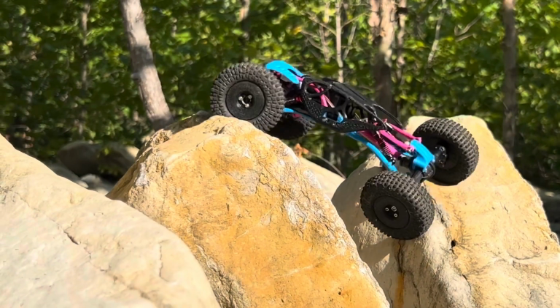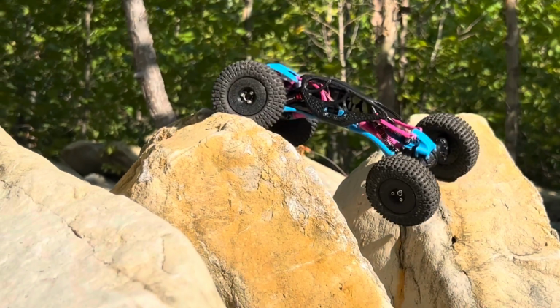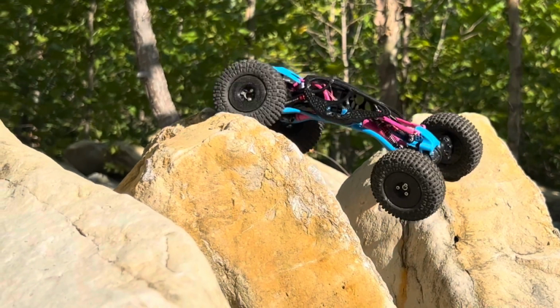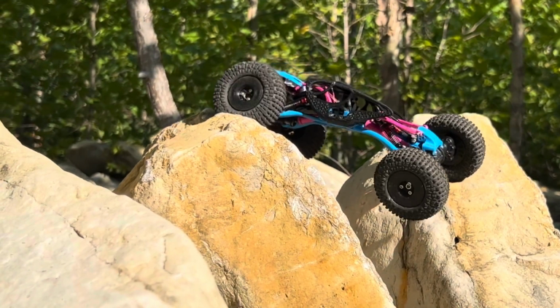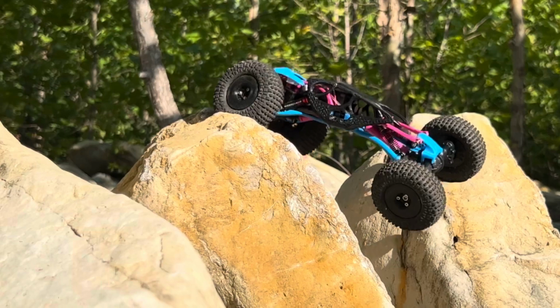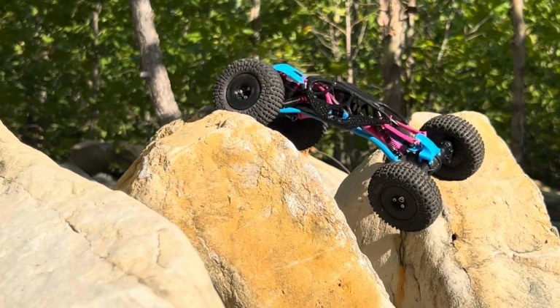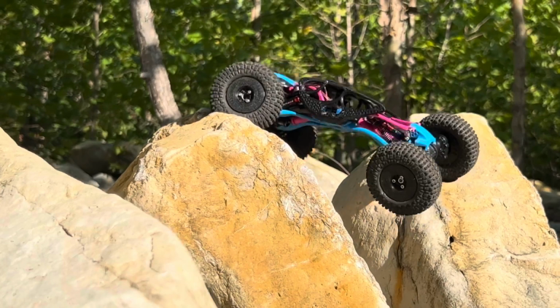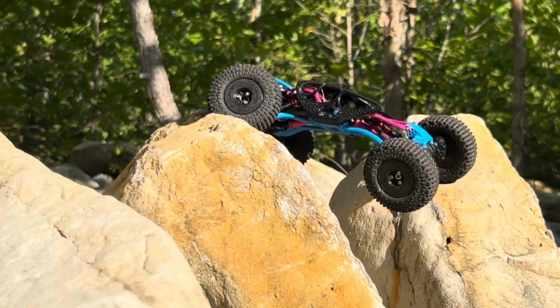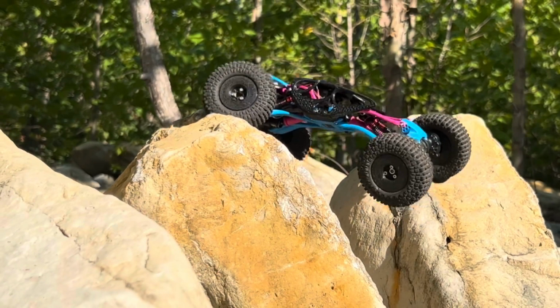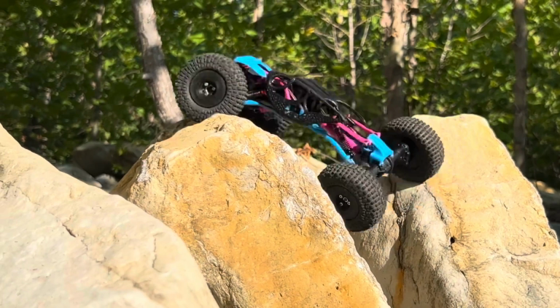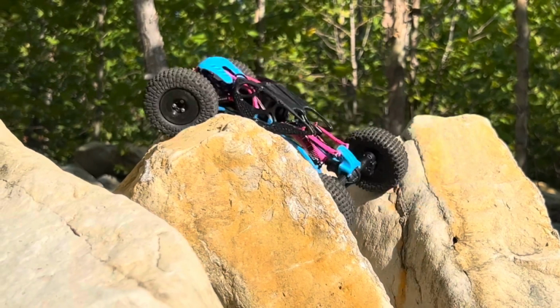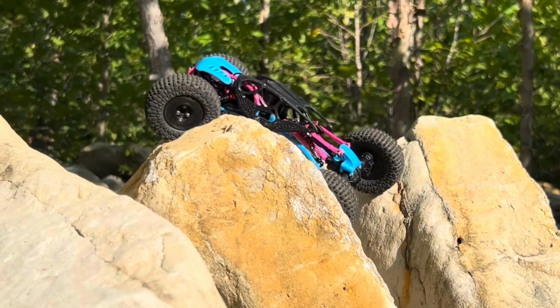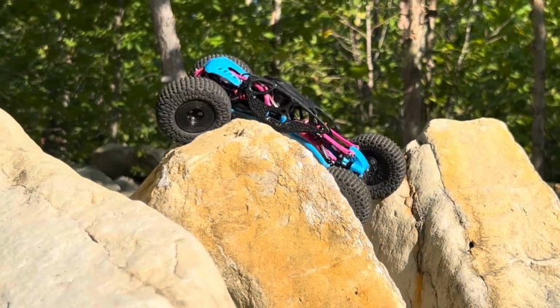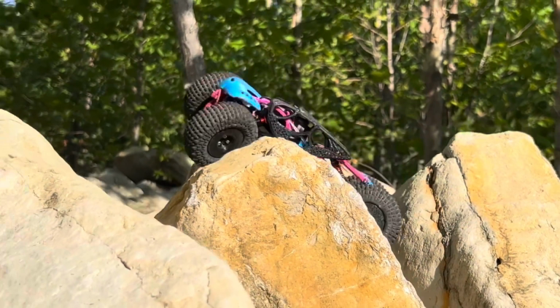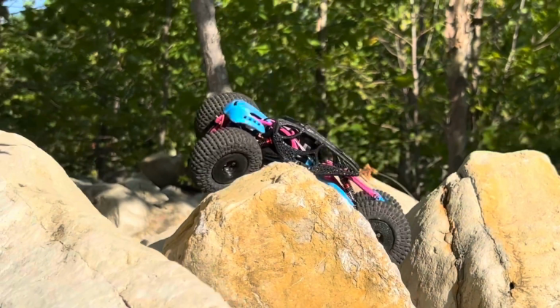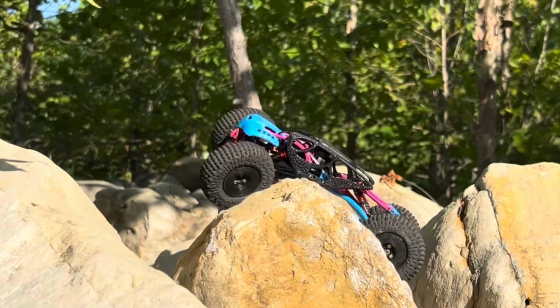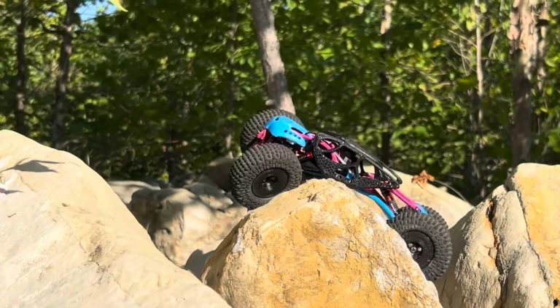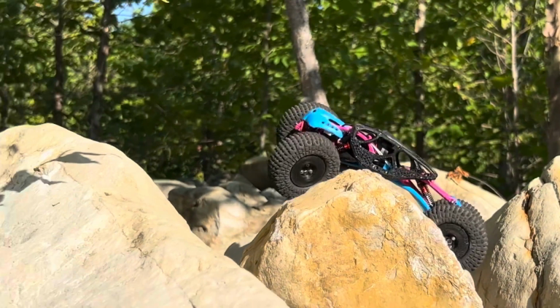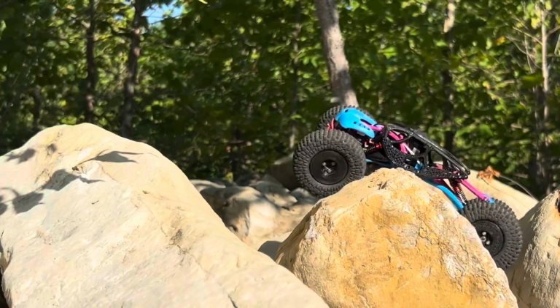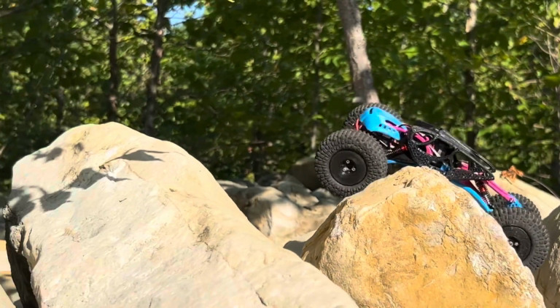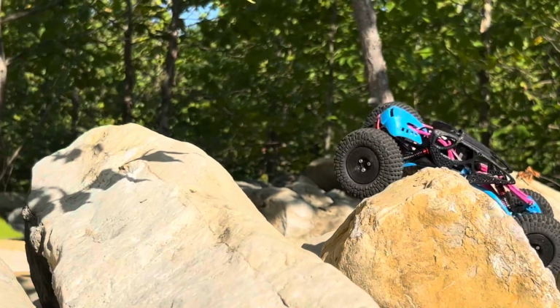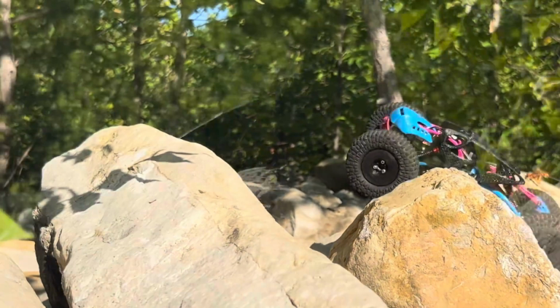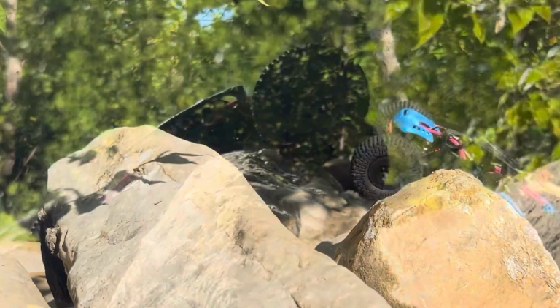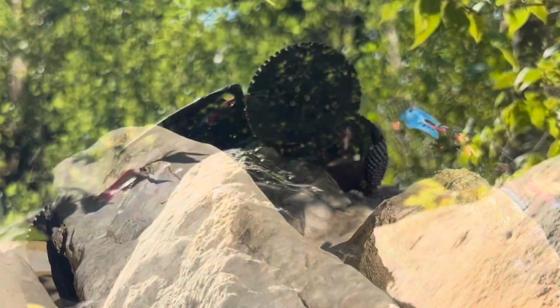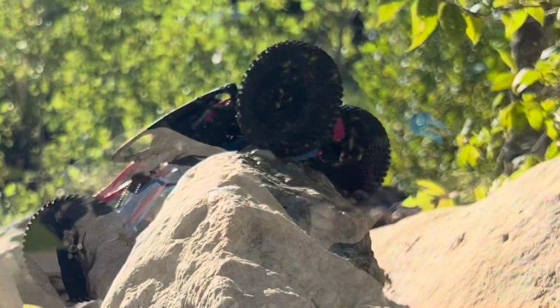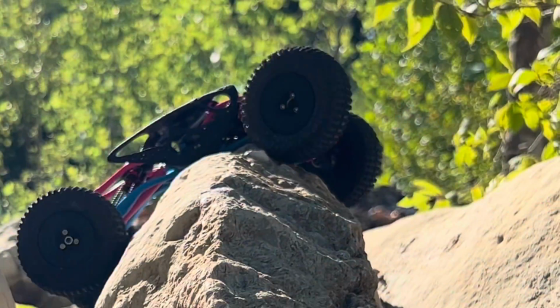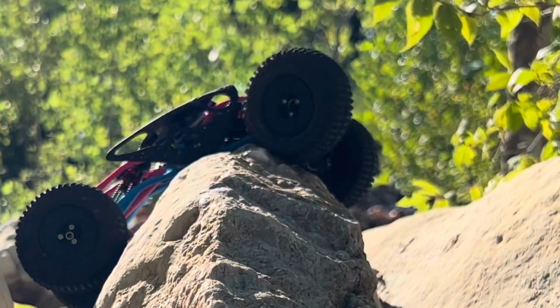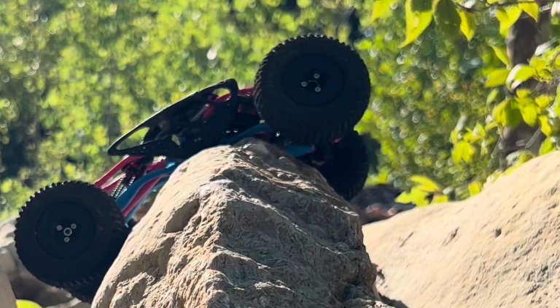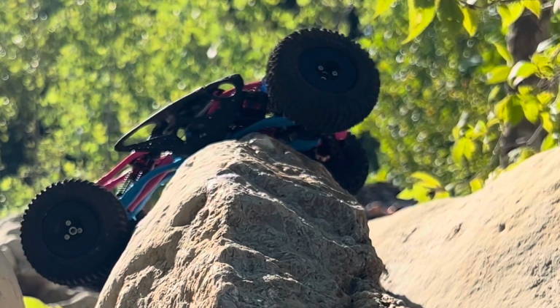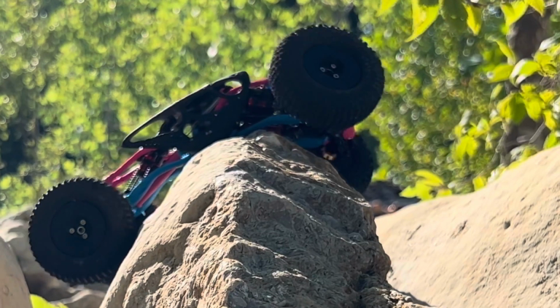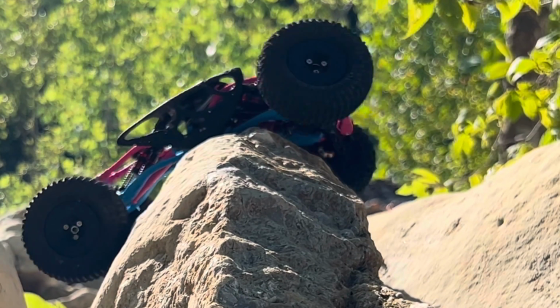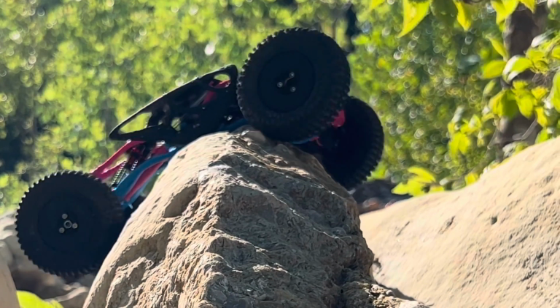You could run the stock FCX24 motor or even the speed motor on it with Furatech.